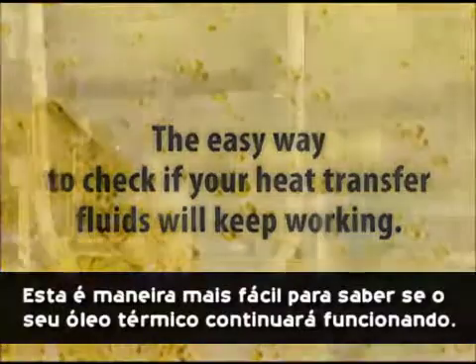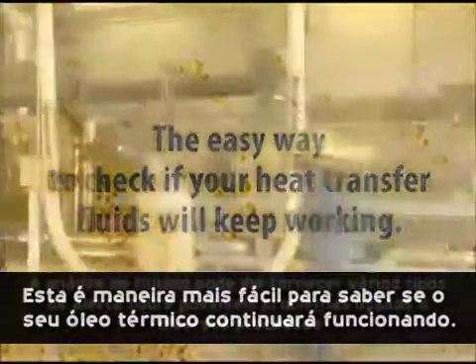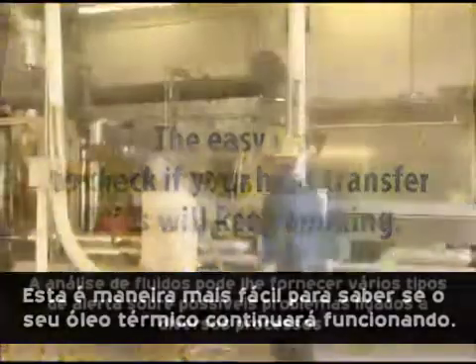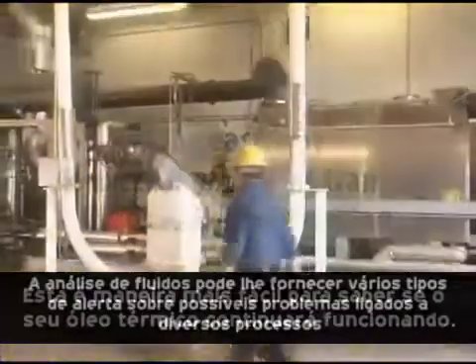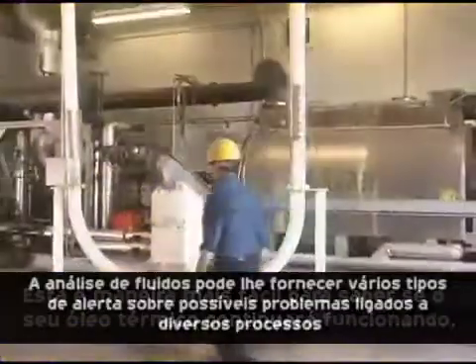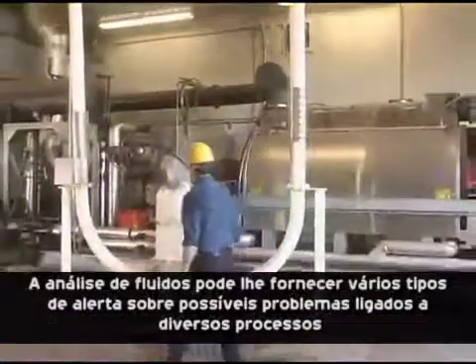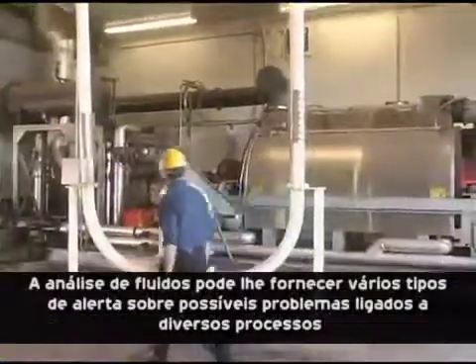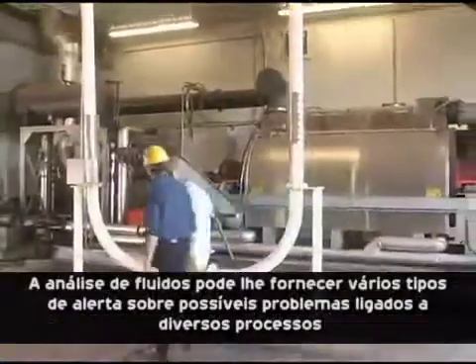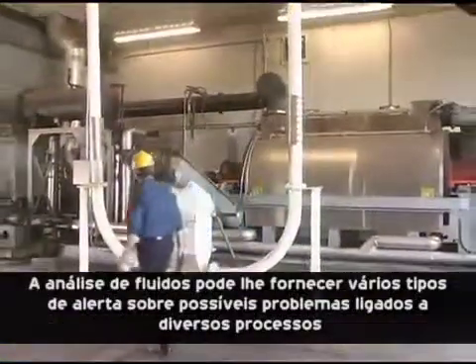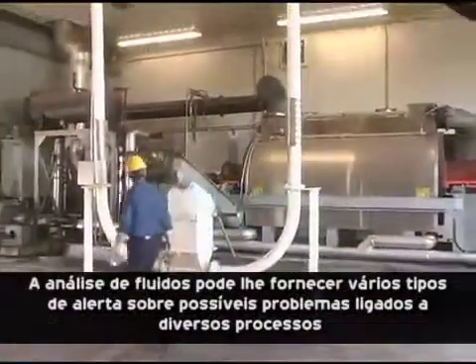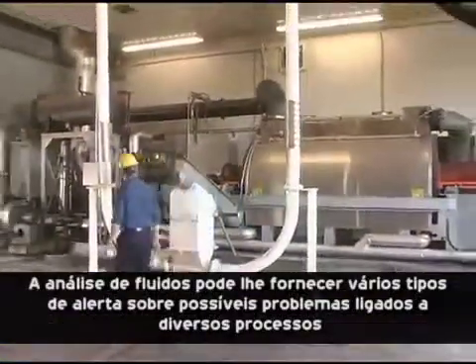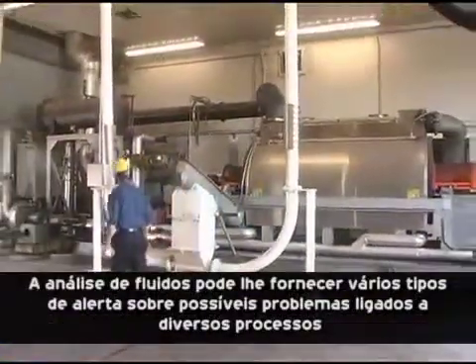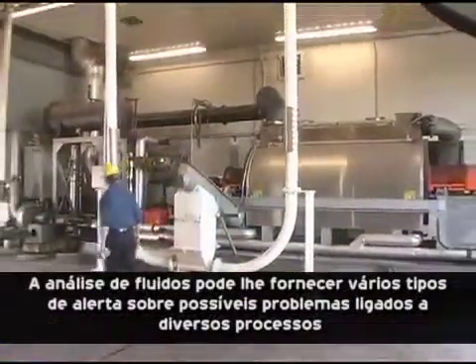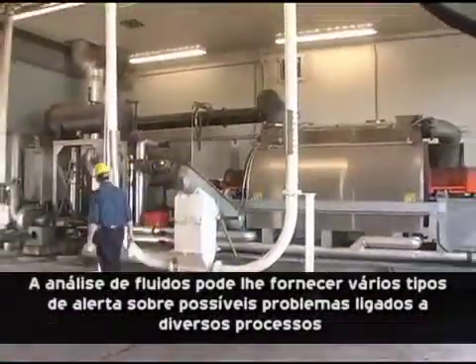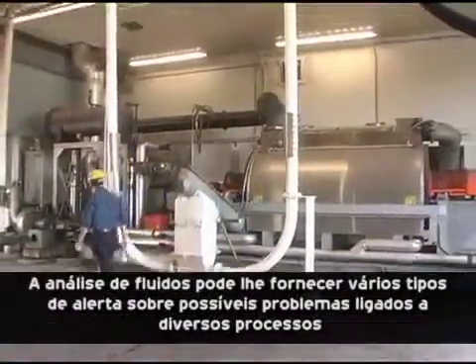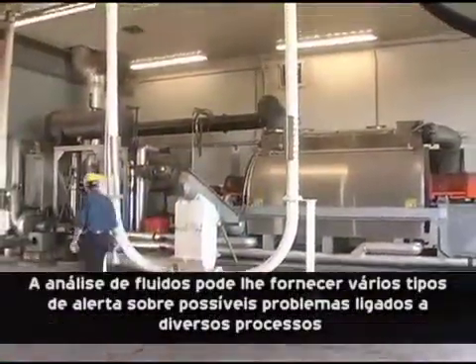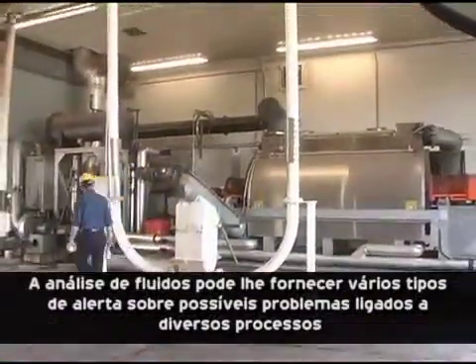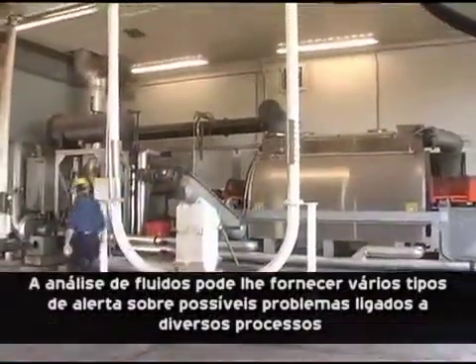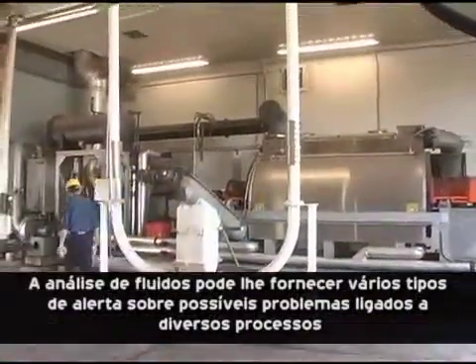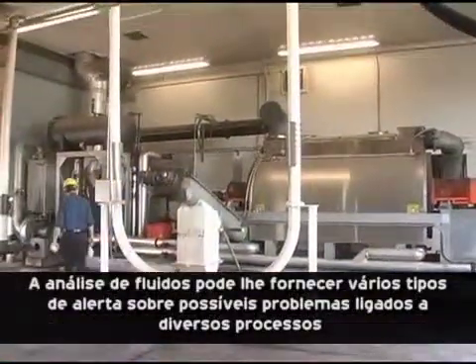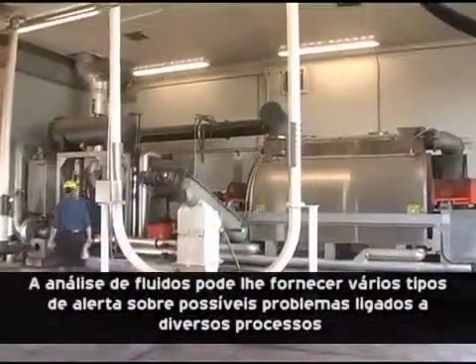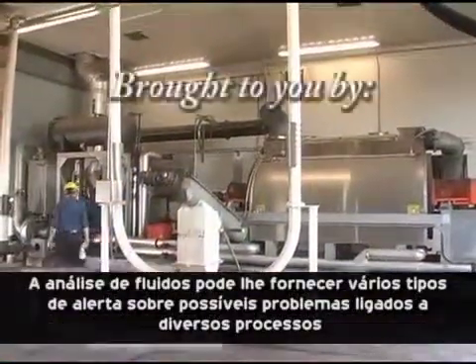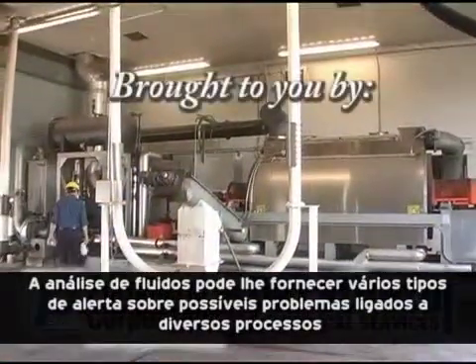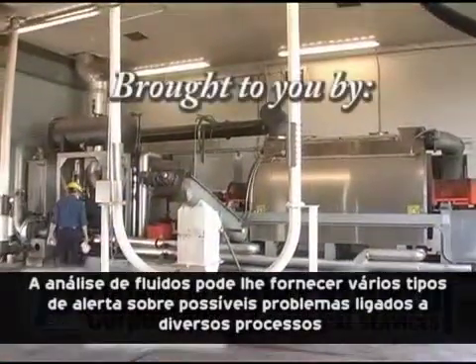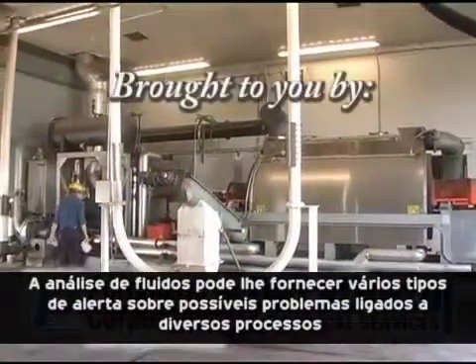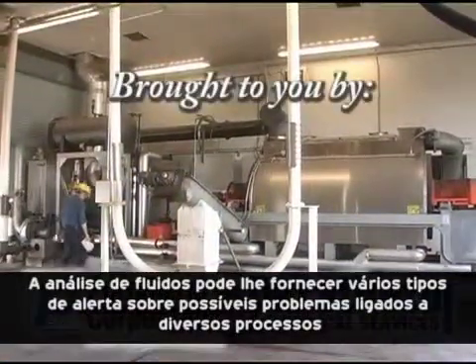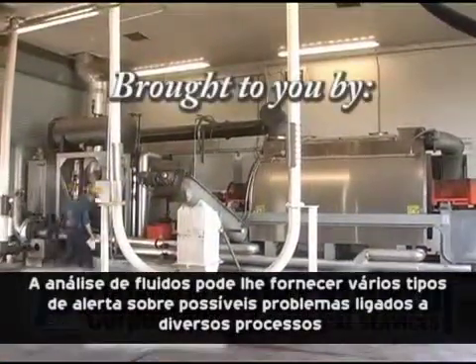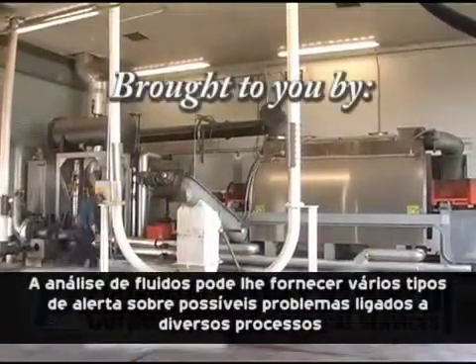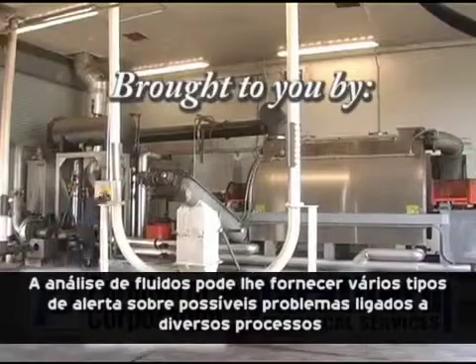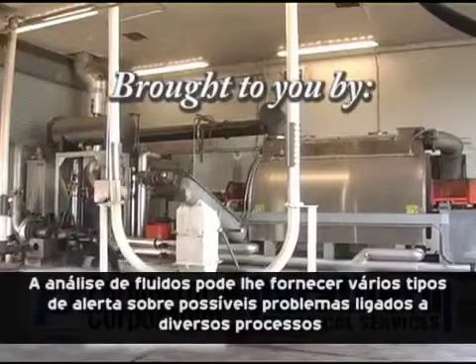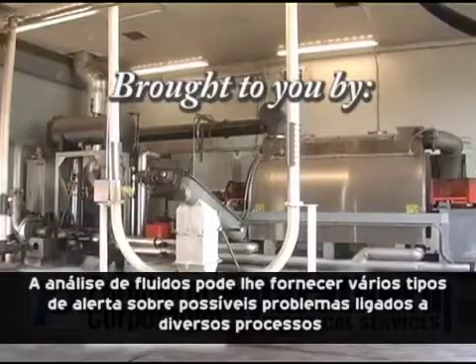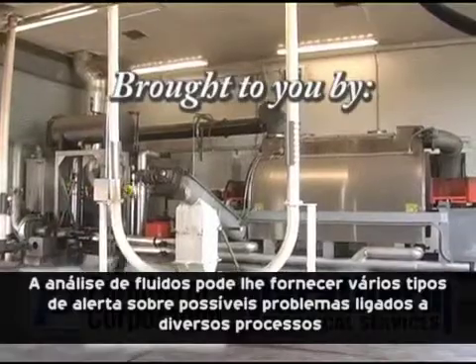Fluid analysis can give you early warnings about process problems, but you've got to make the first step.